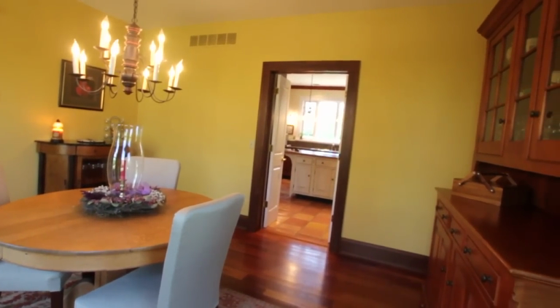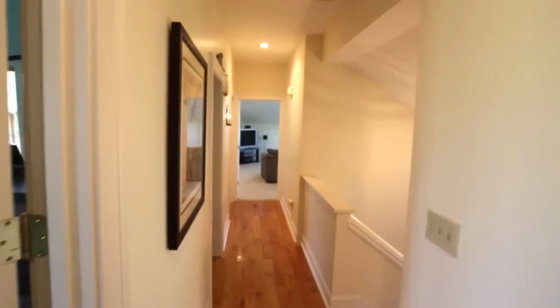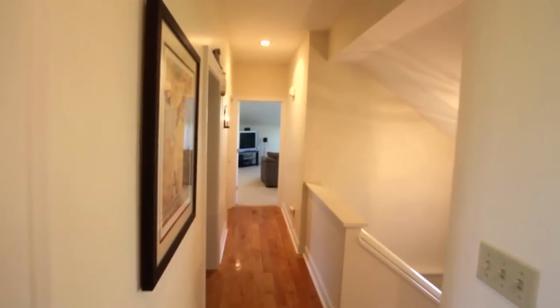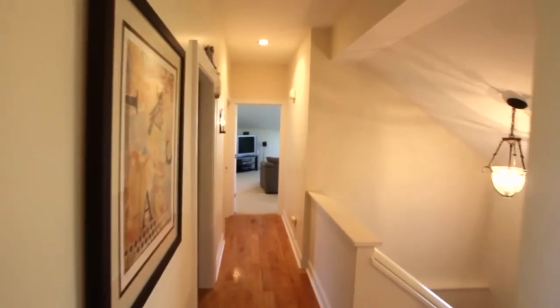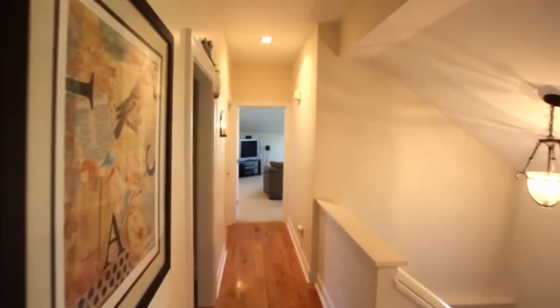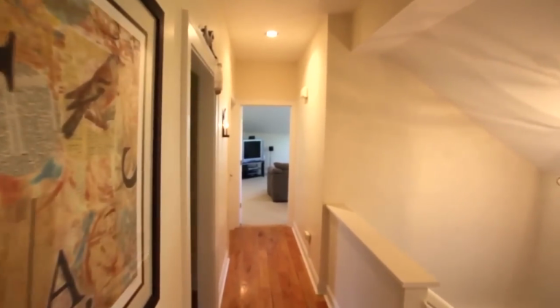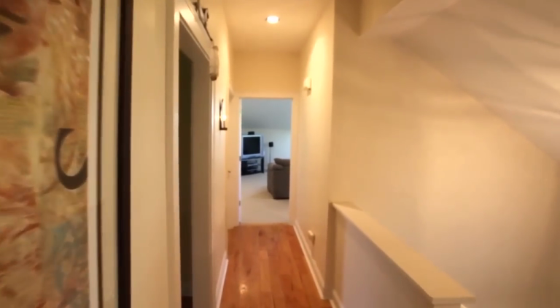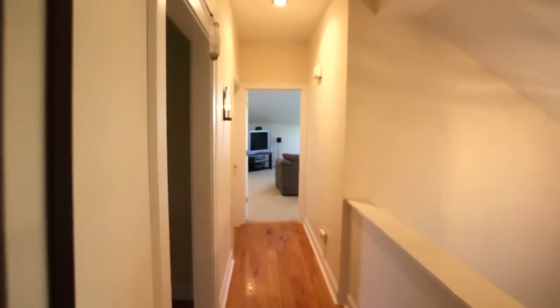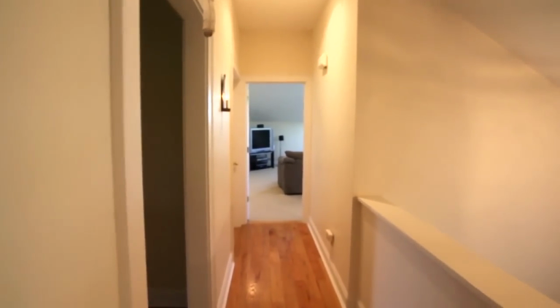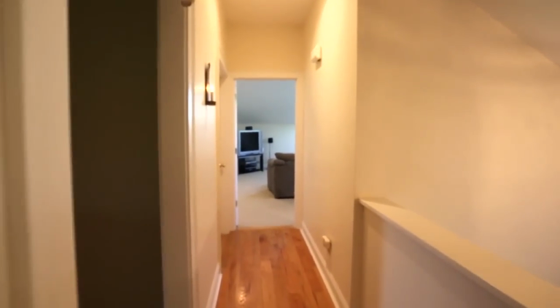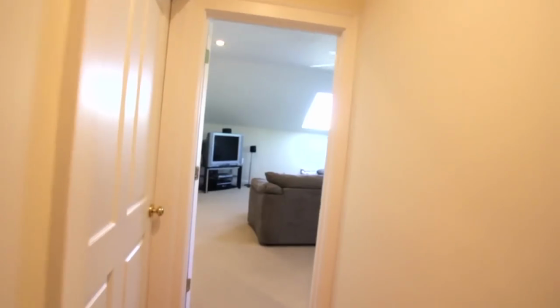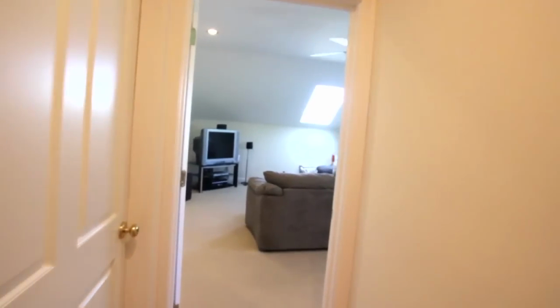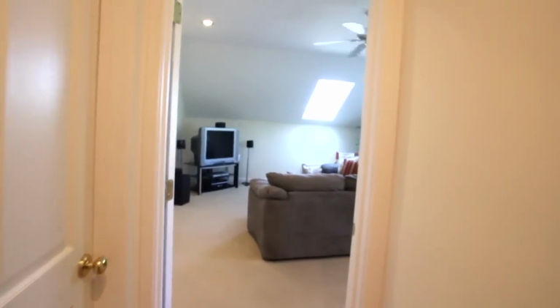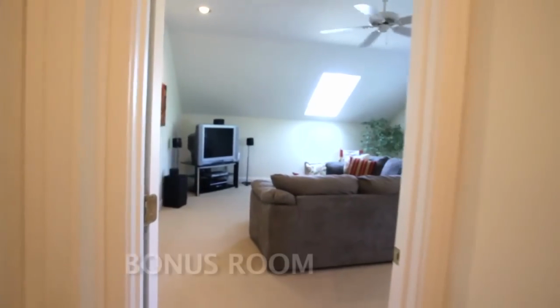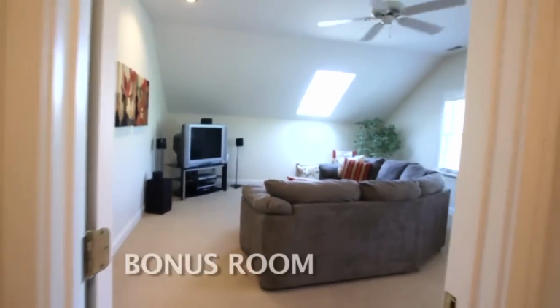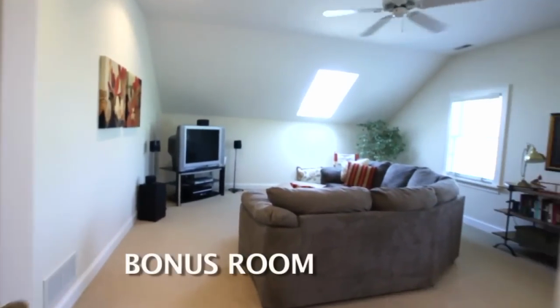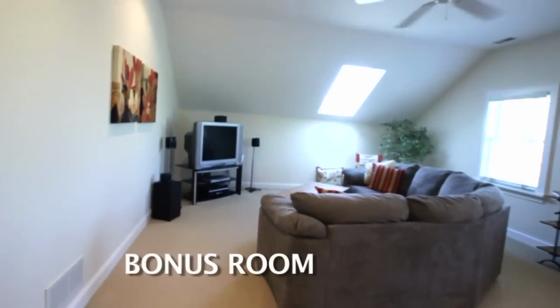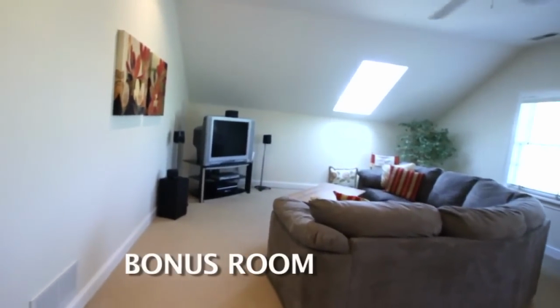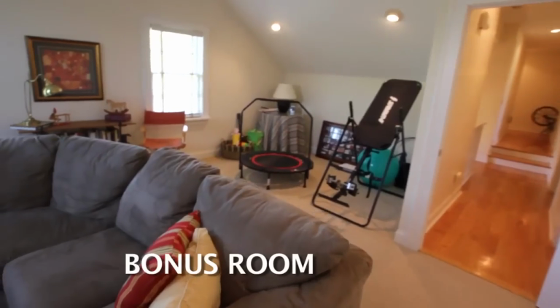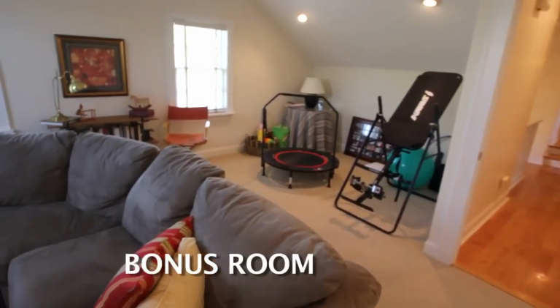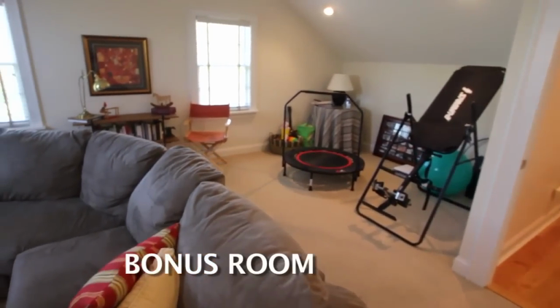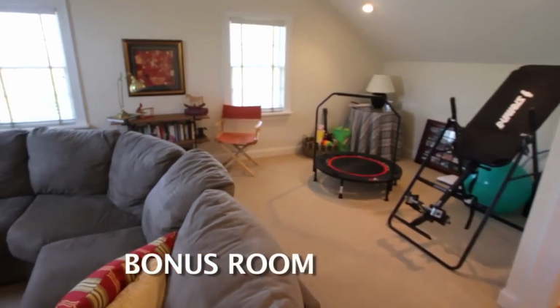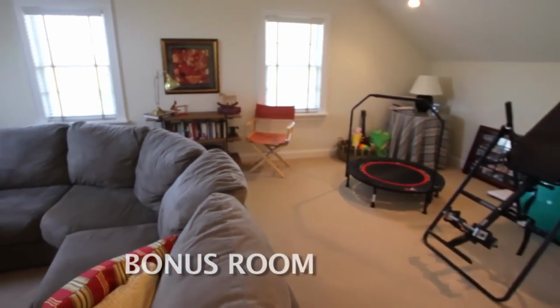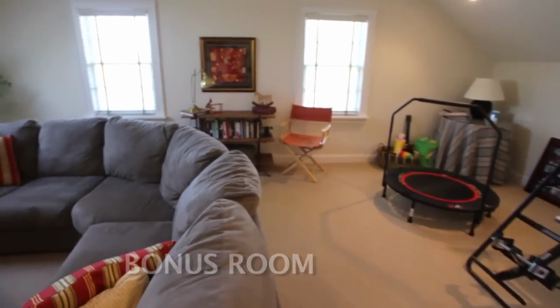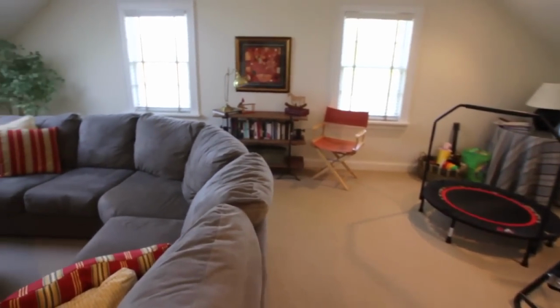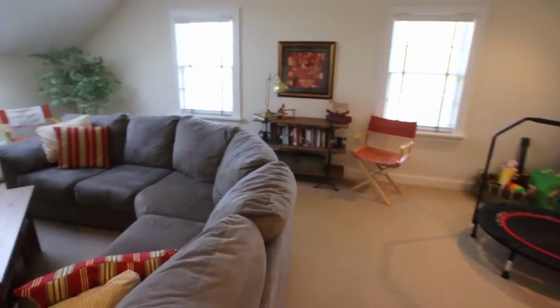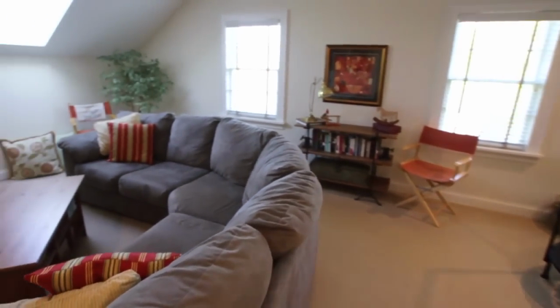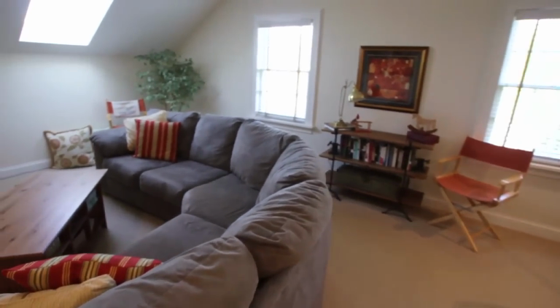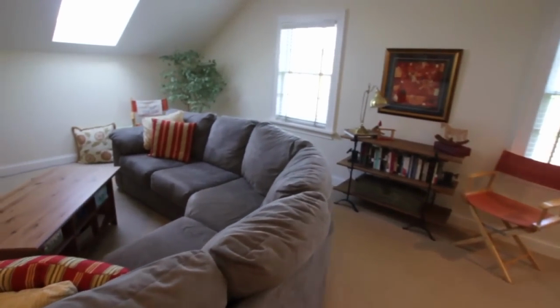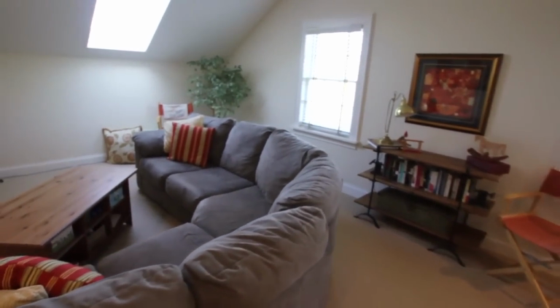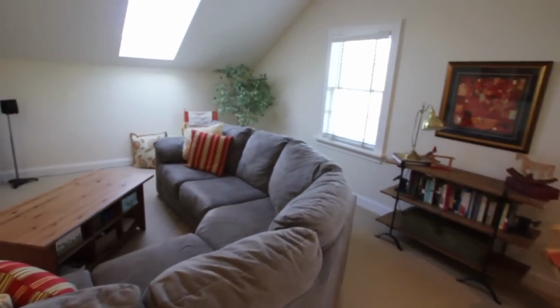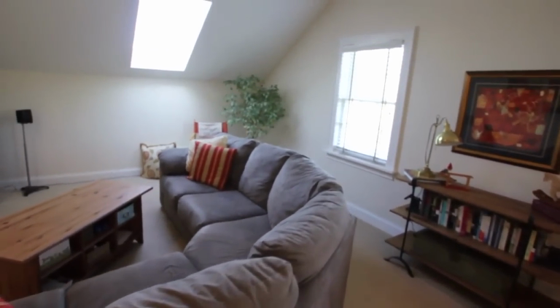The bonus room is an oversized bonus room with Berber tweed carpet, ceiling fan, skylight, and recessed lighting.